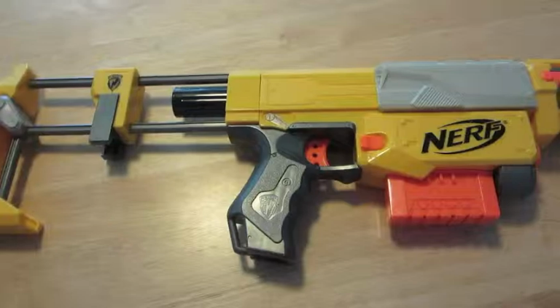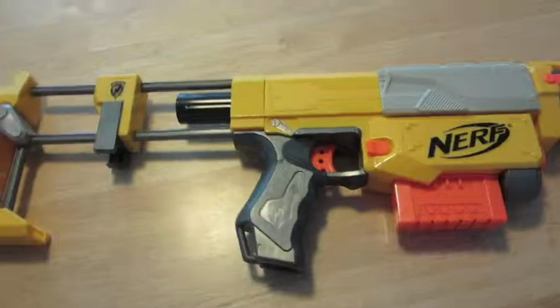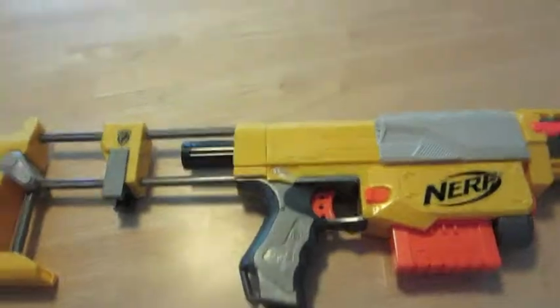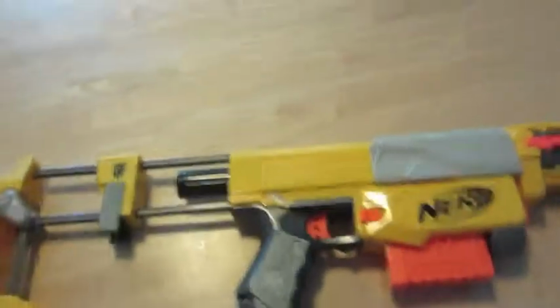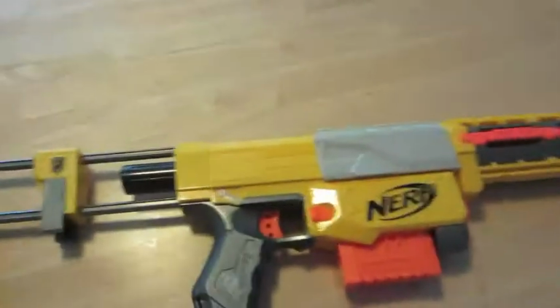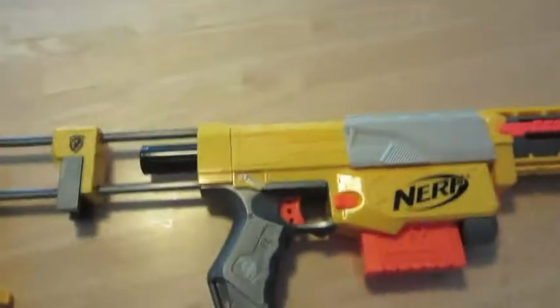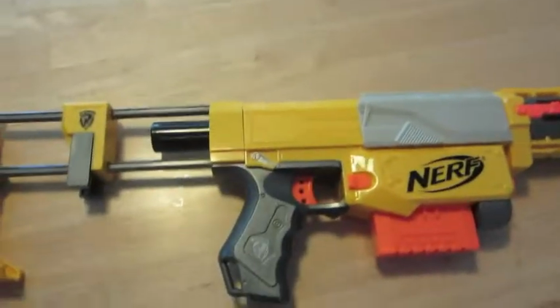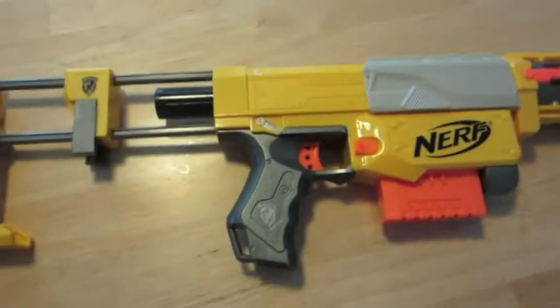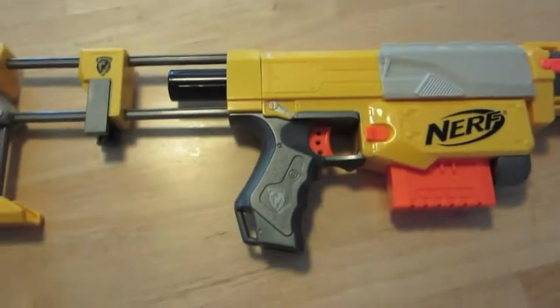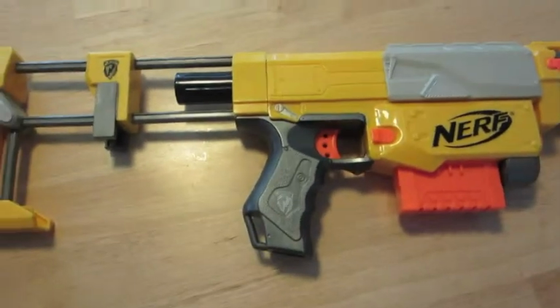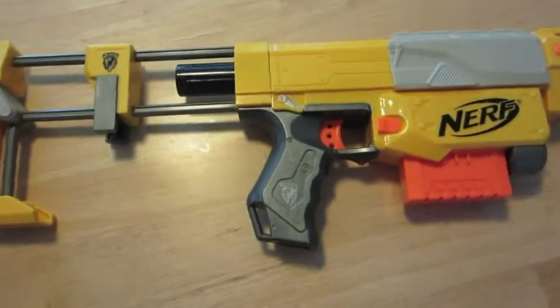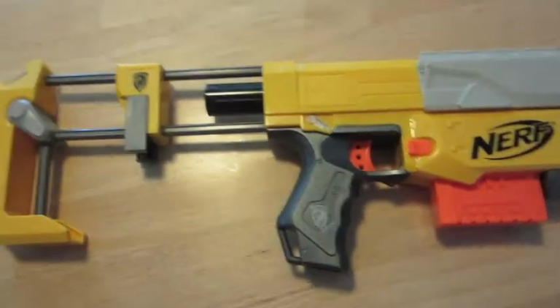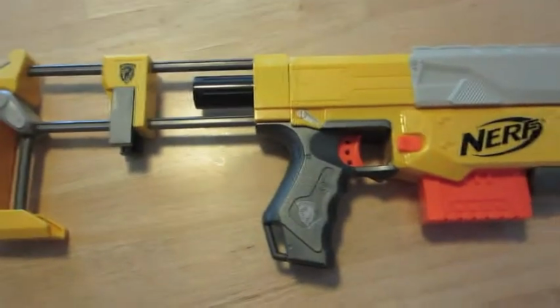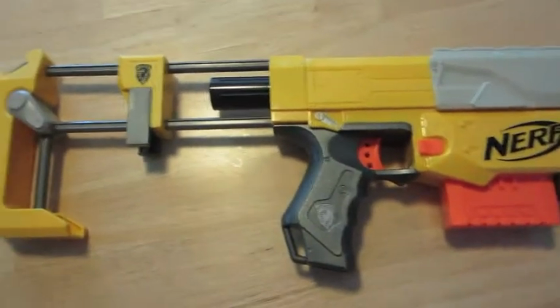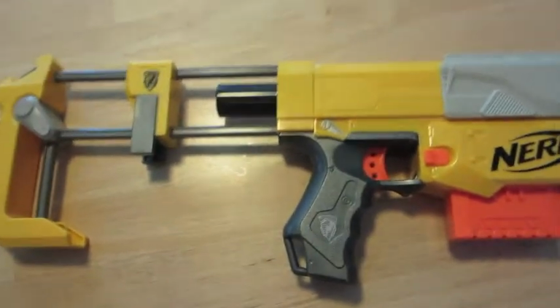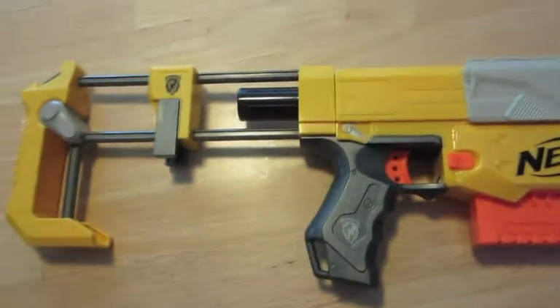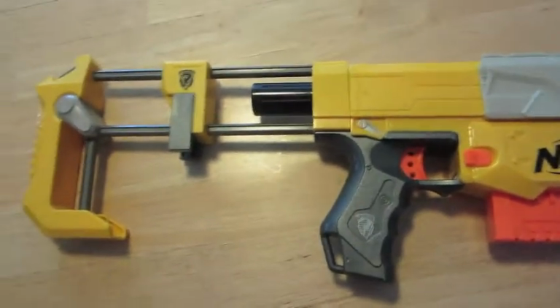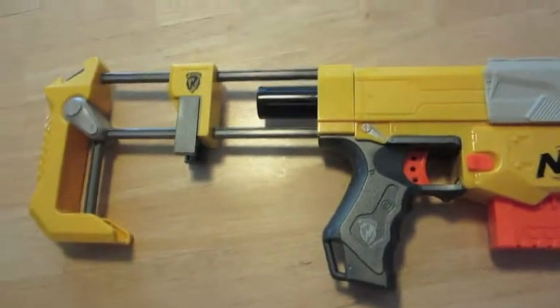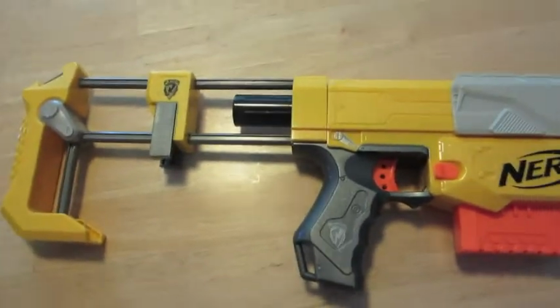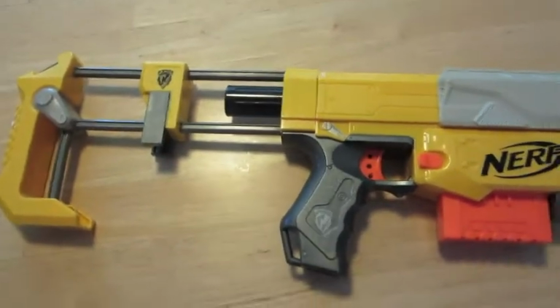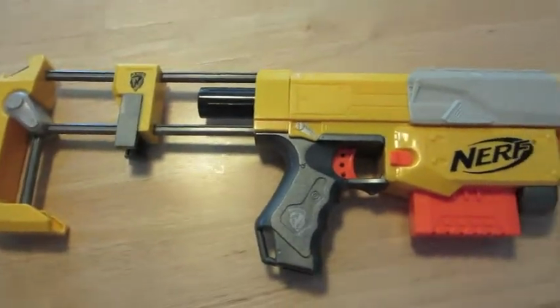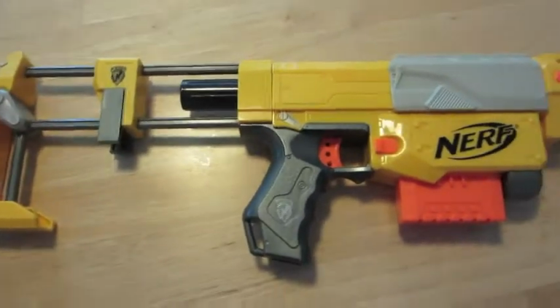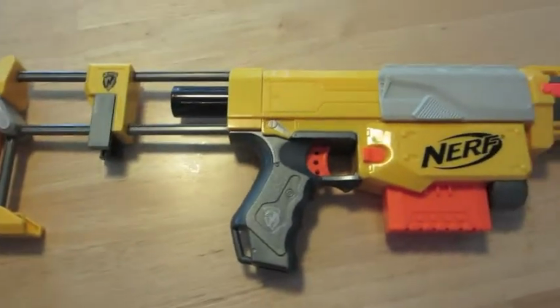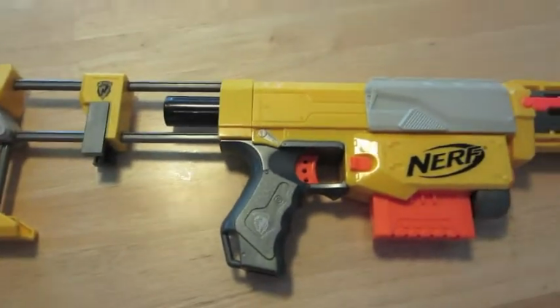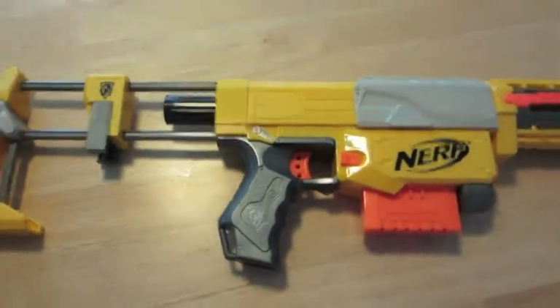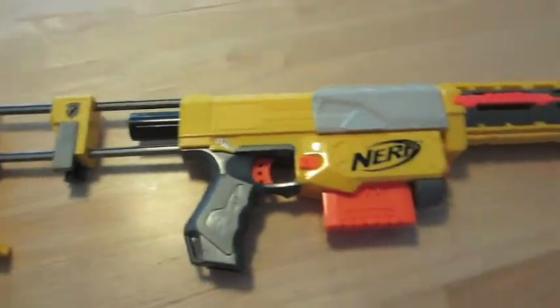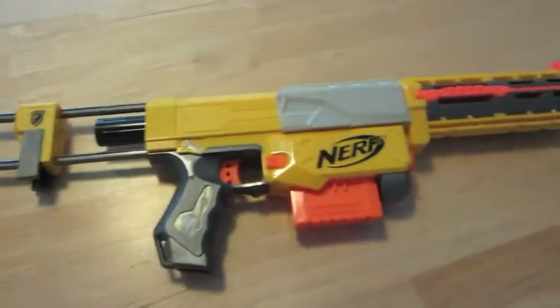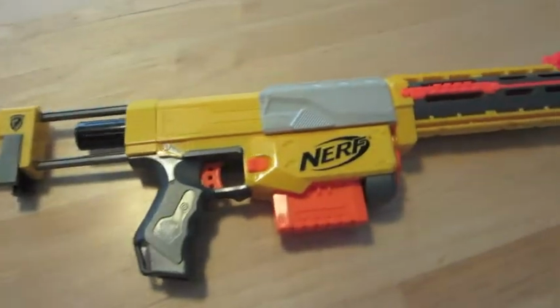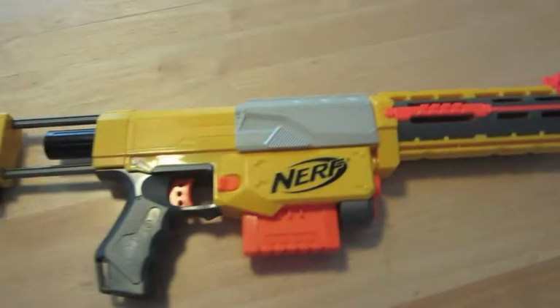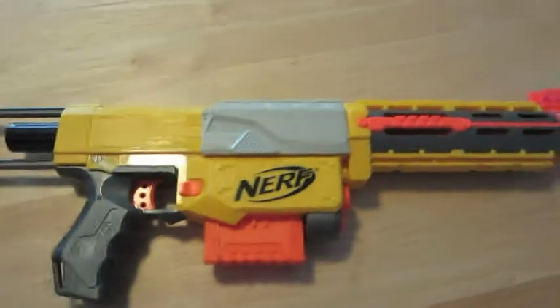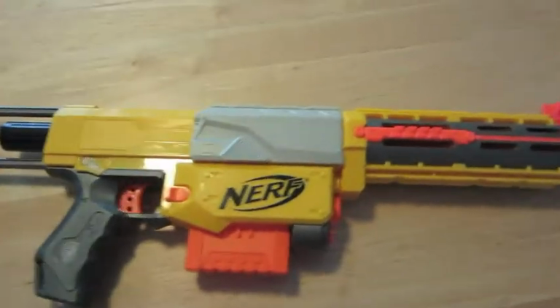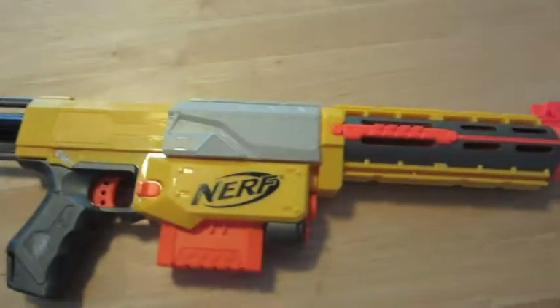This is Ease Knives, and I figured I've made so many Nerf review videos I should make a Nerf mod video.